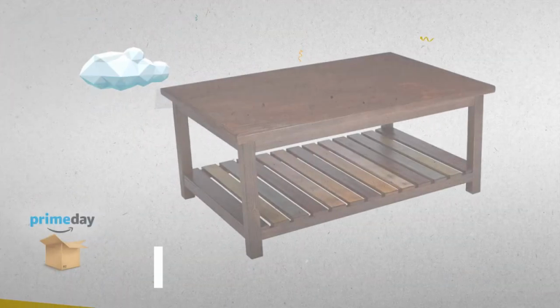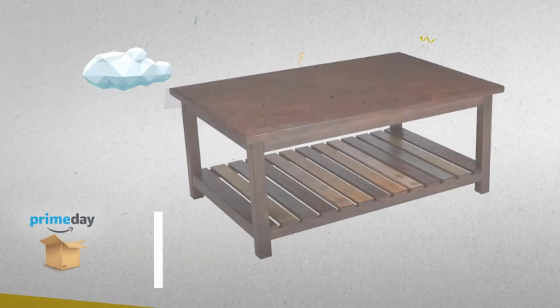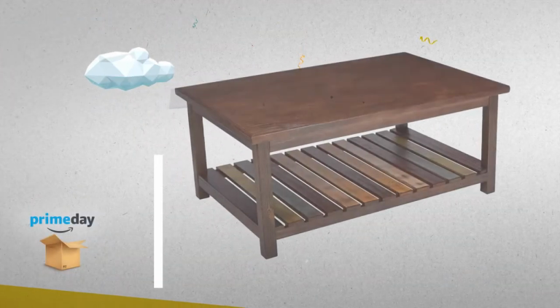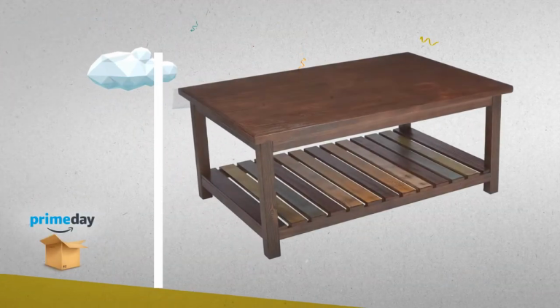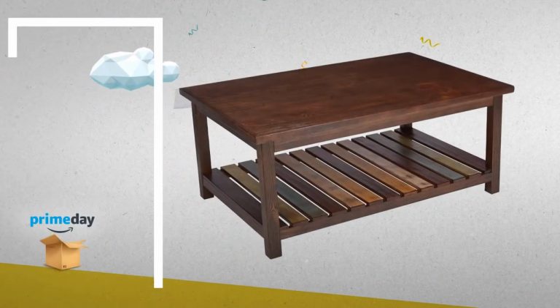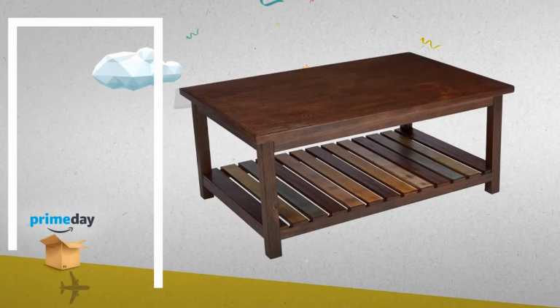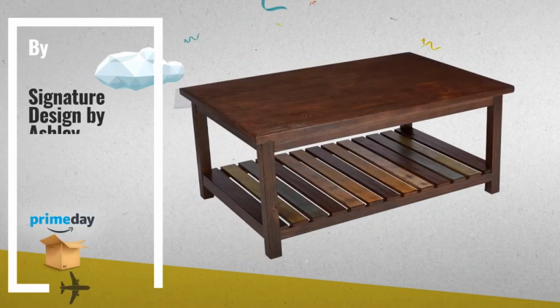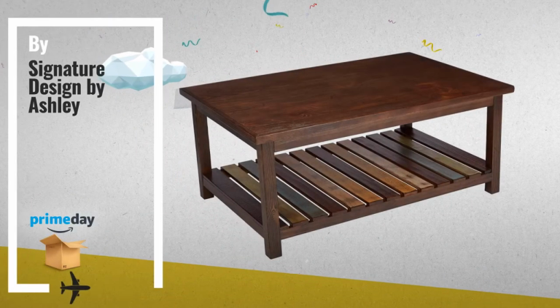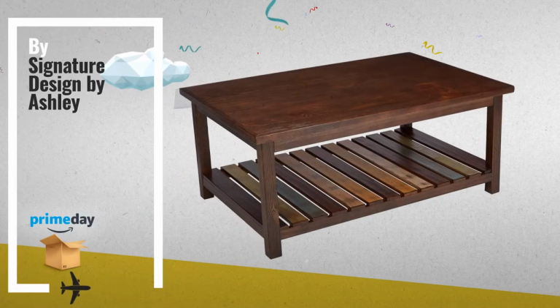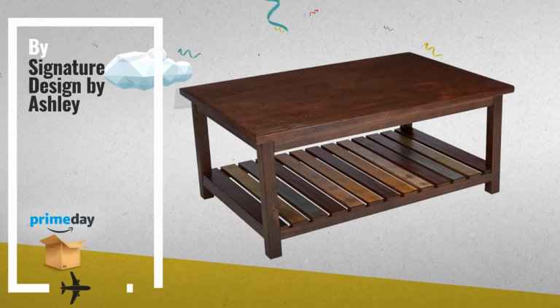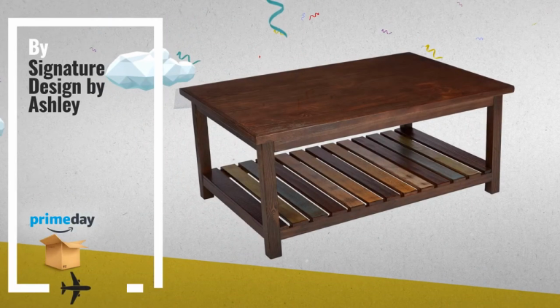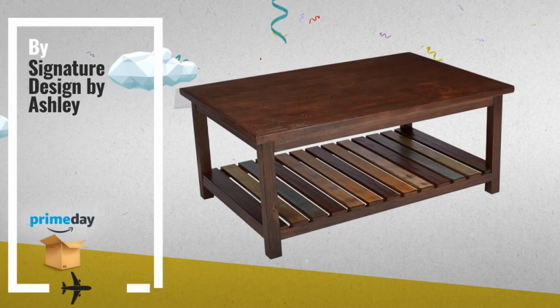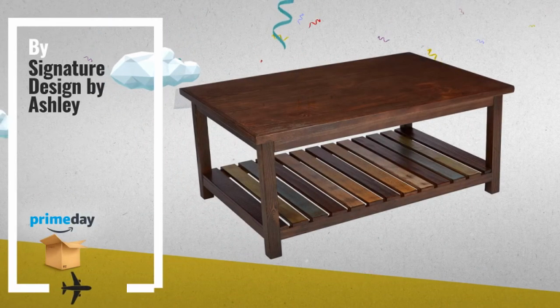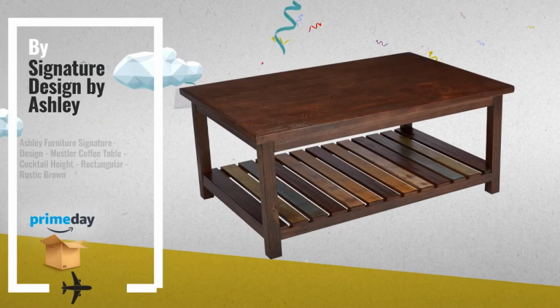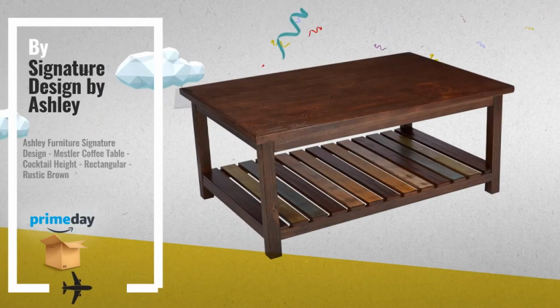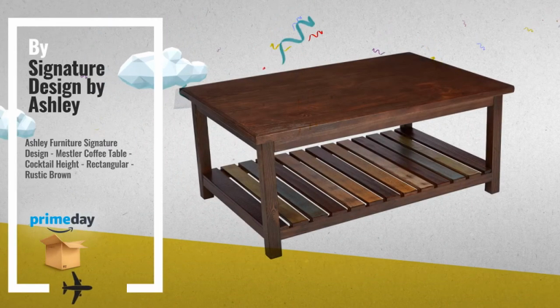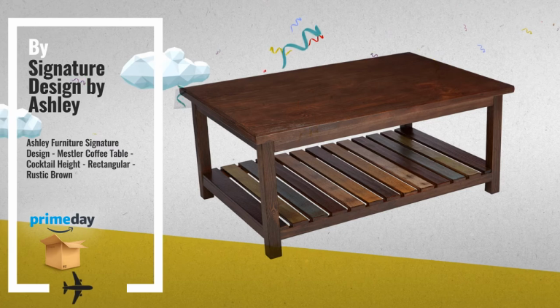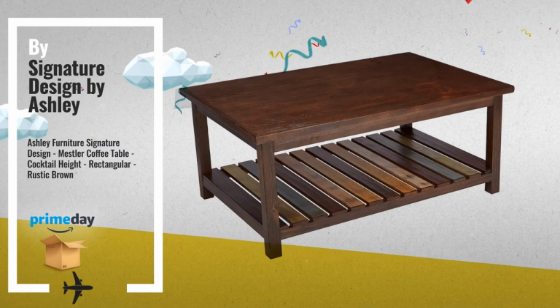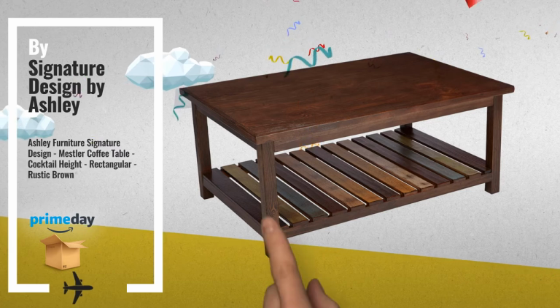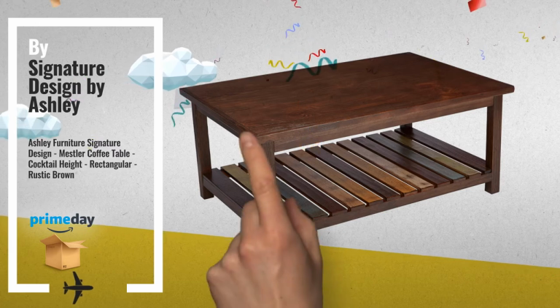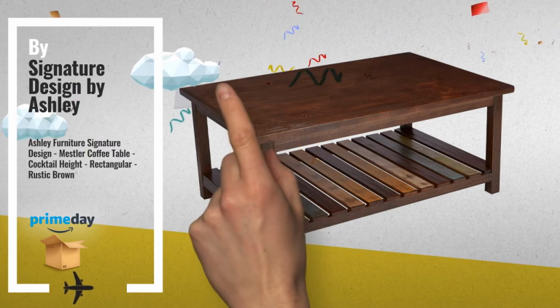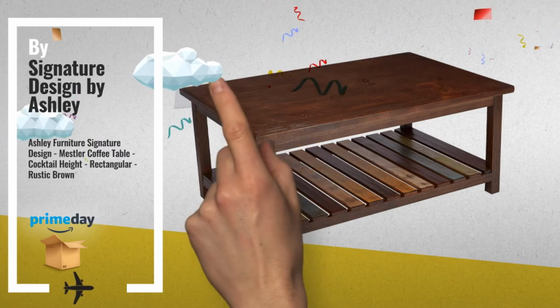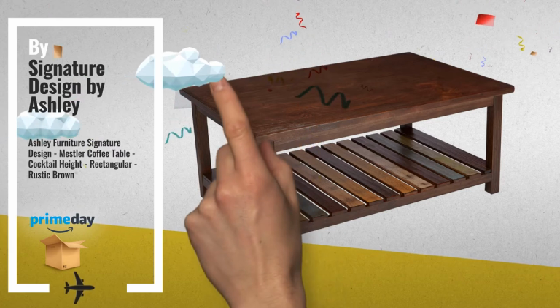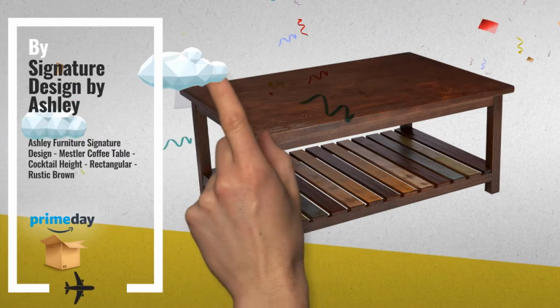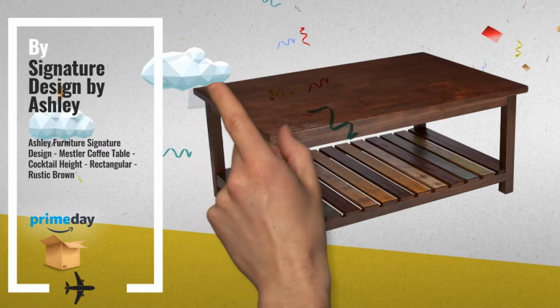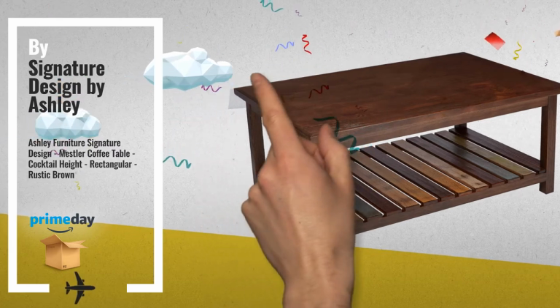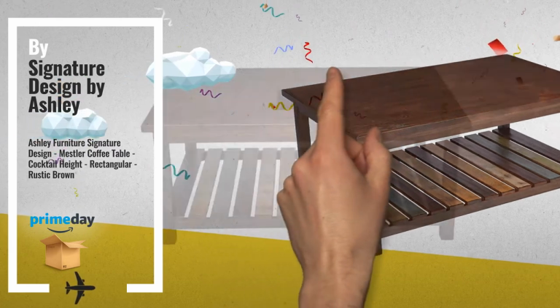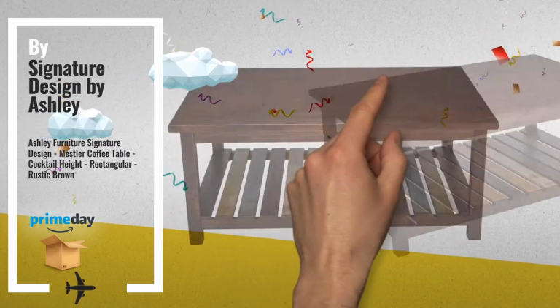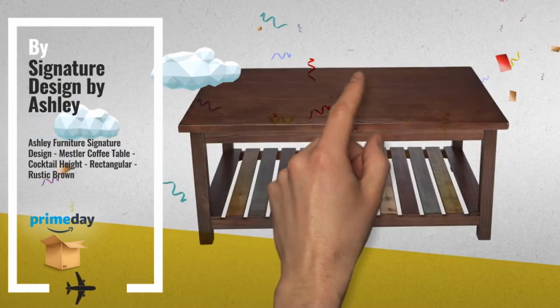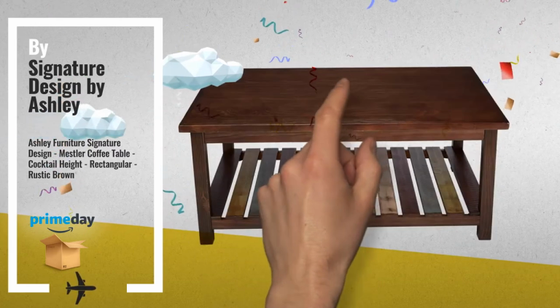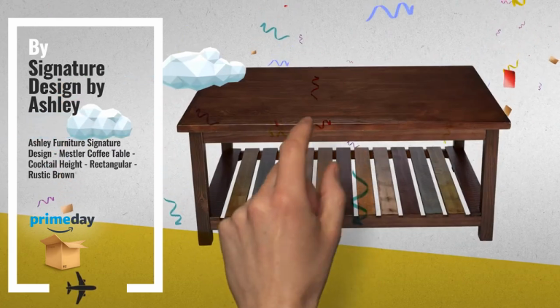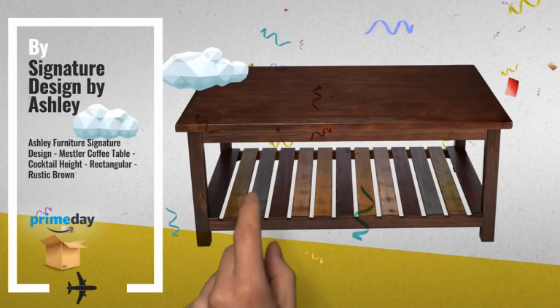Number 1, by Signature Design by Ashley. Our editor choice.